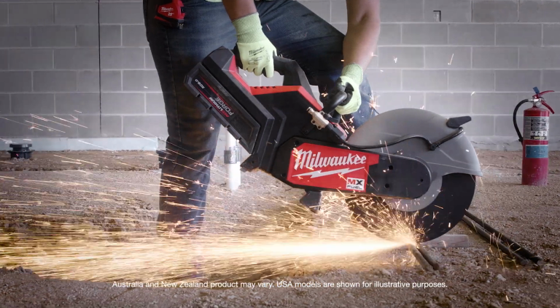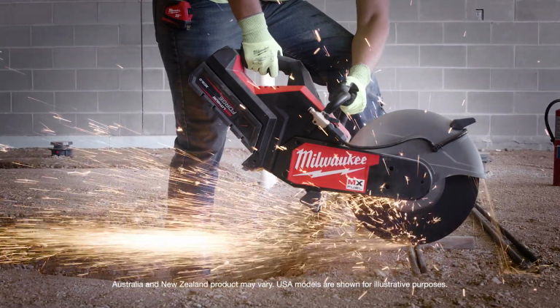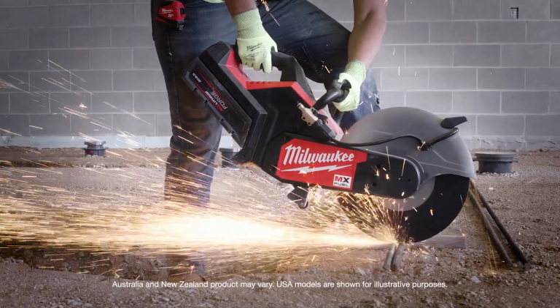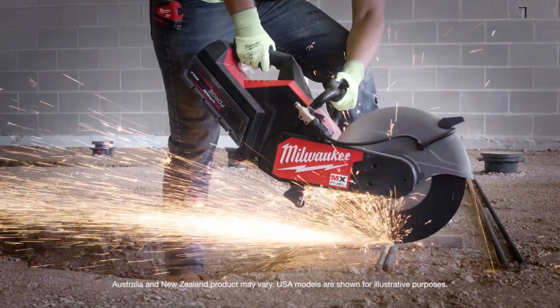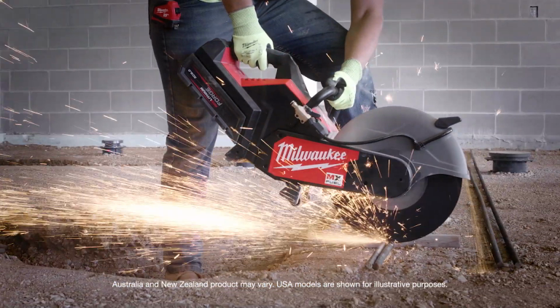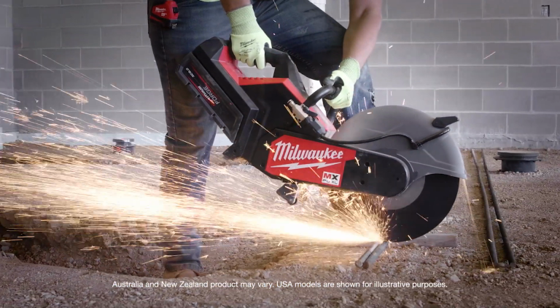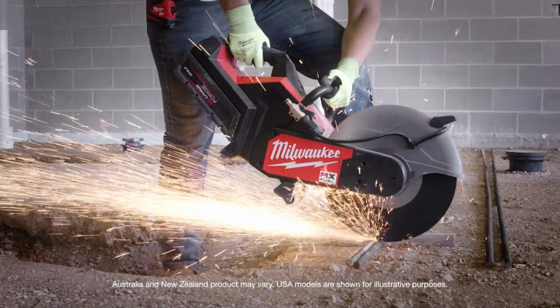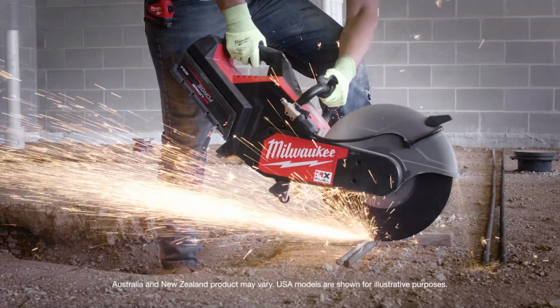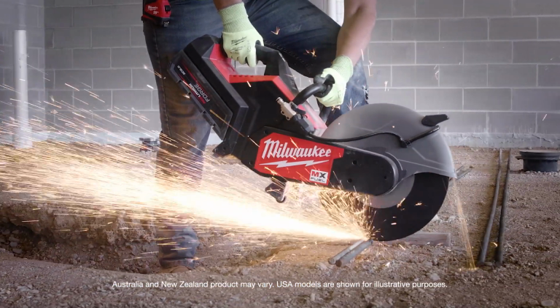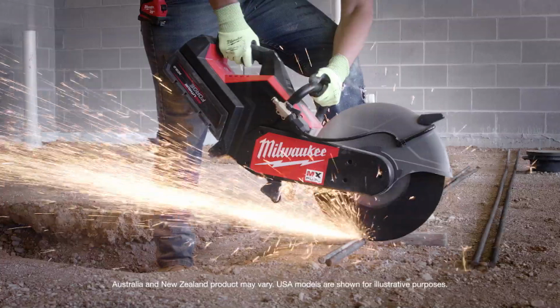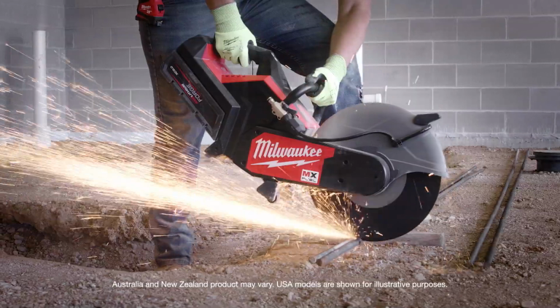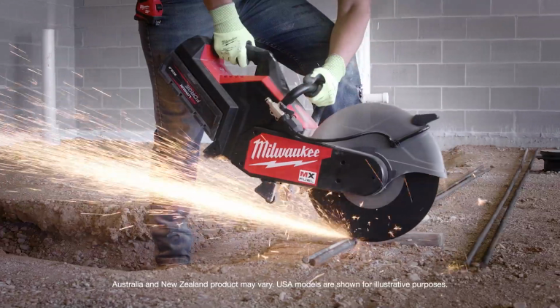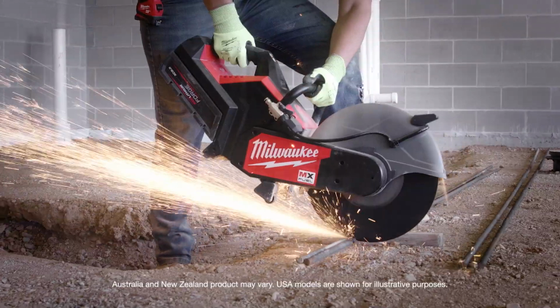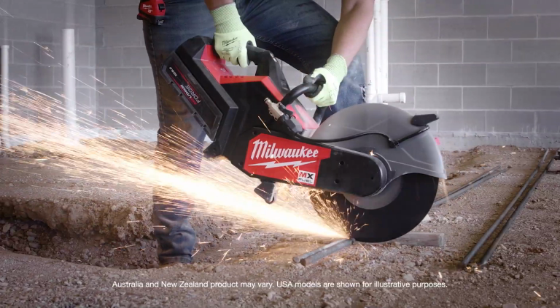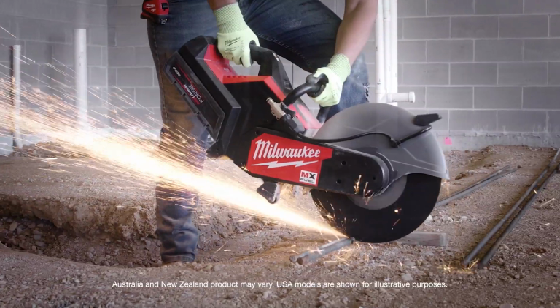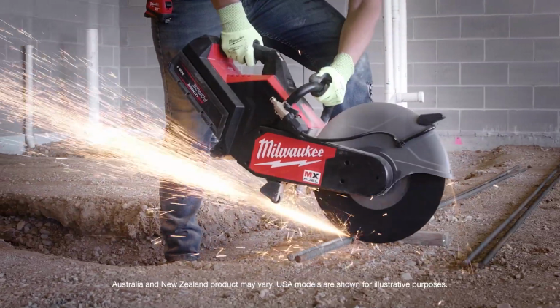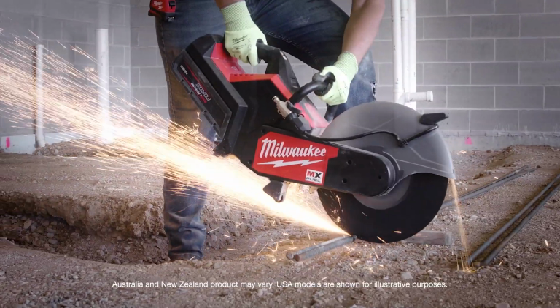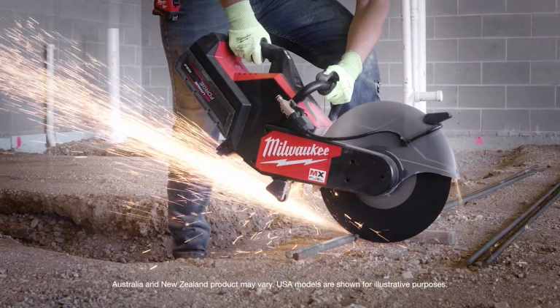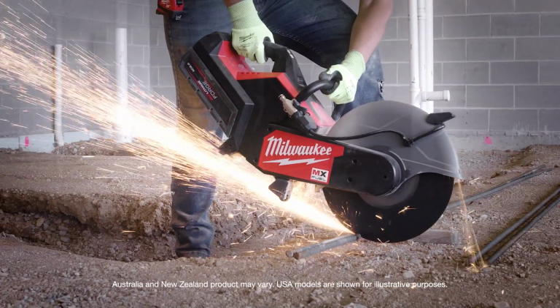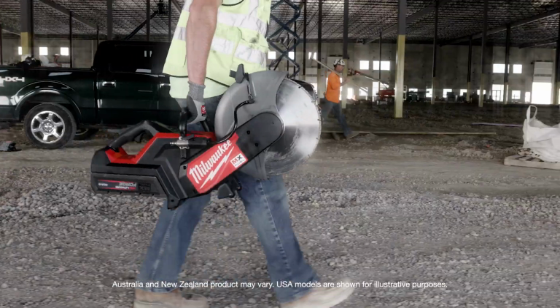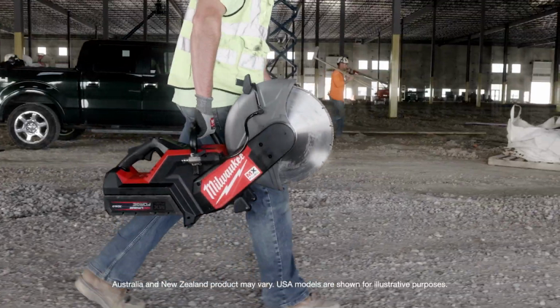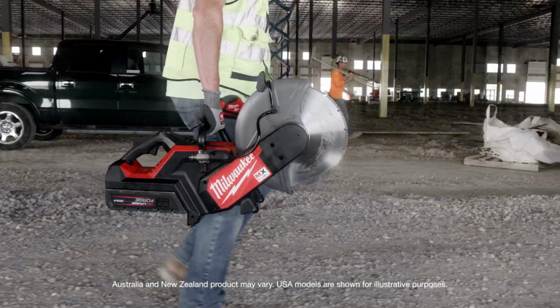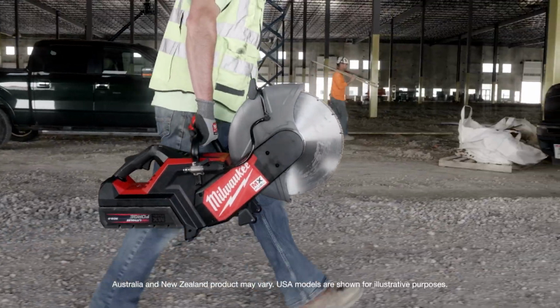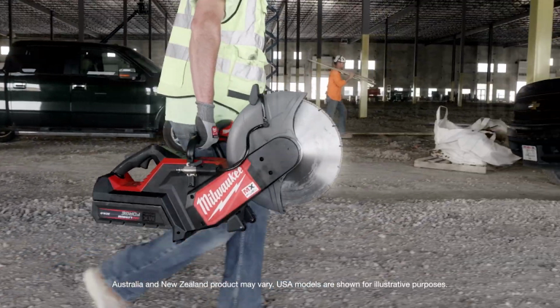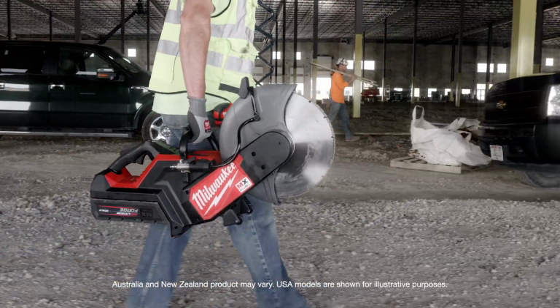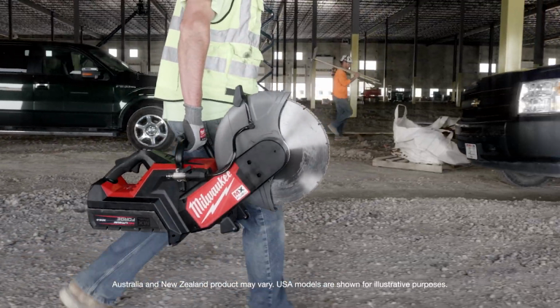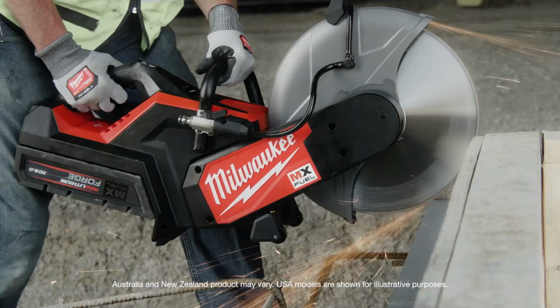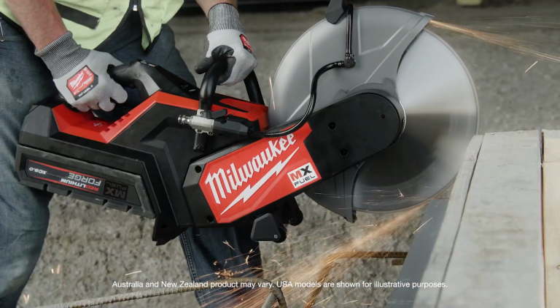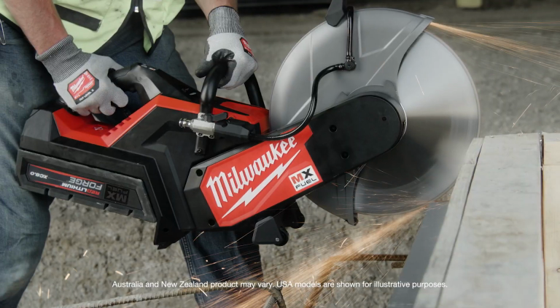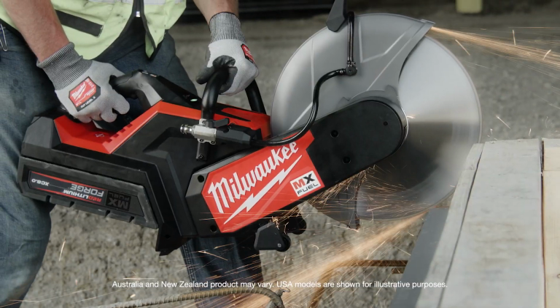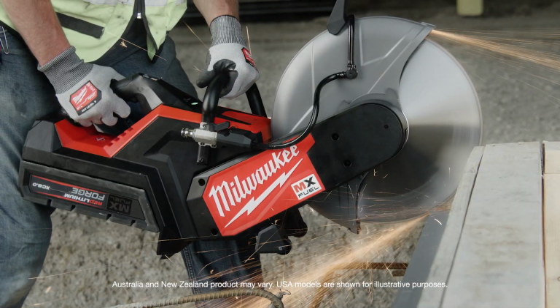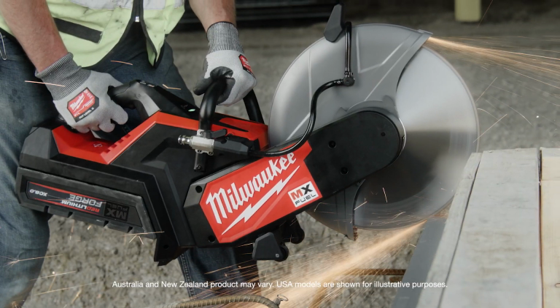The MX cutoff saw had quite a bit of power — more power than a gas saw. I like that it has no emissions, so you can use it in a confined space.